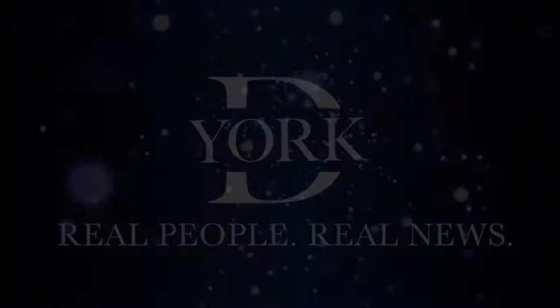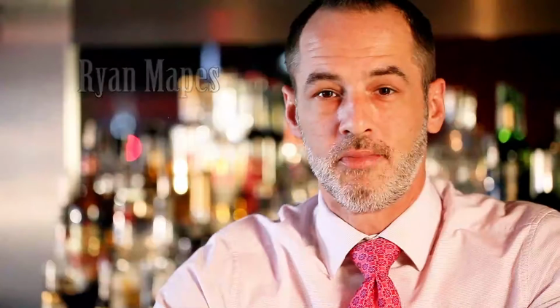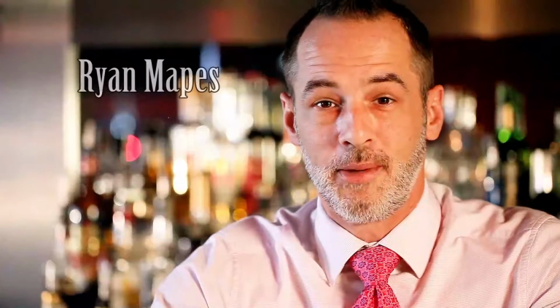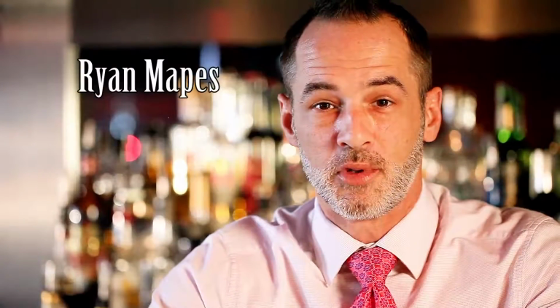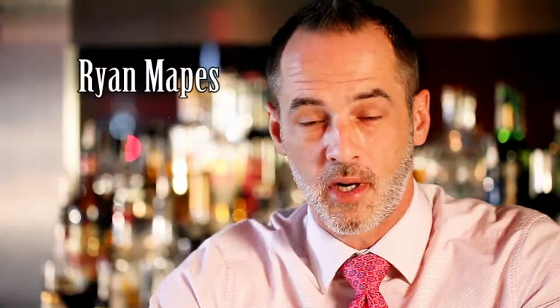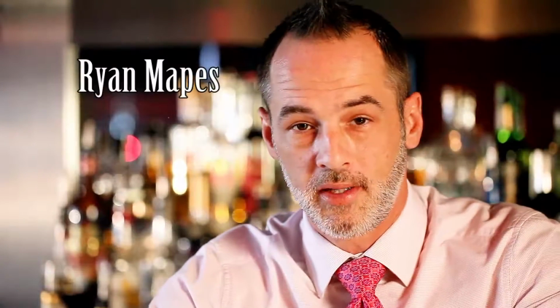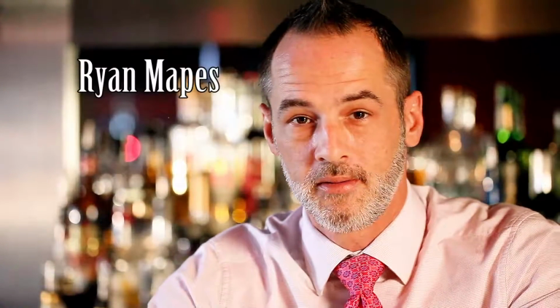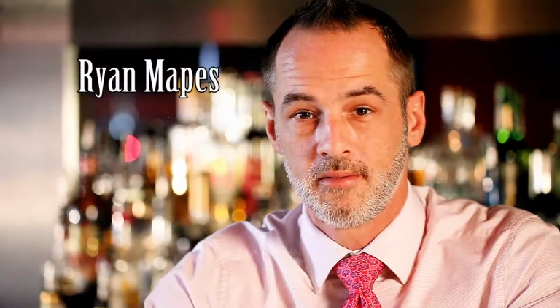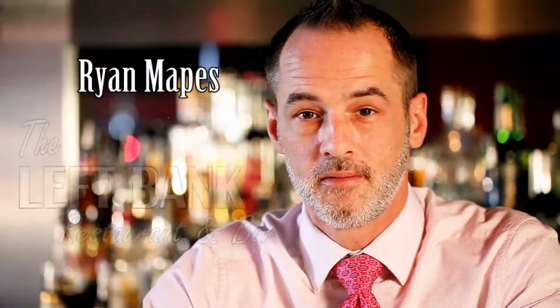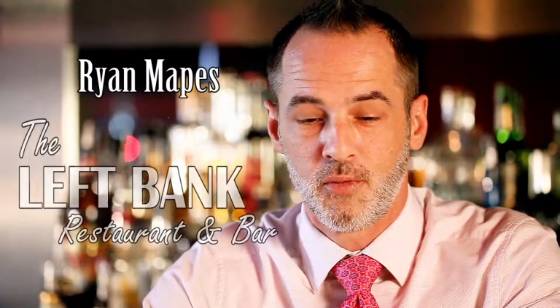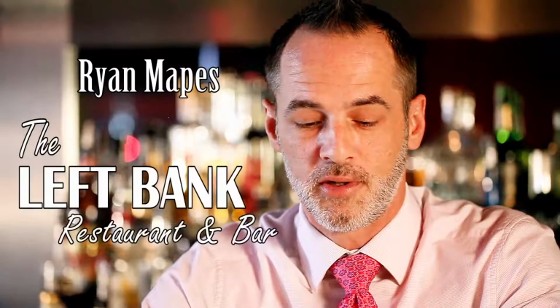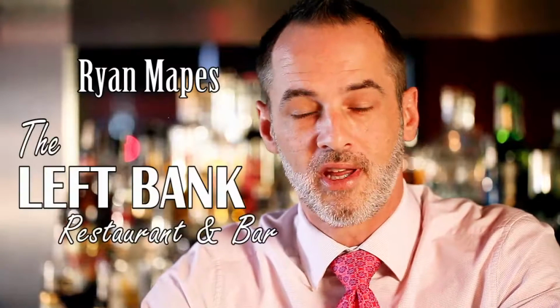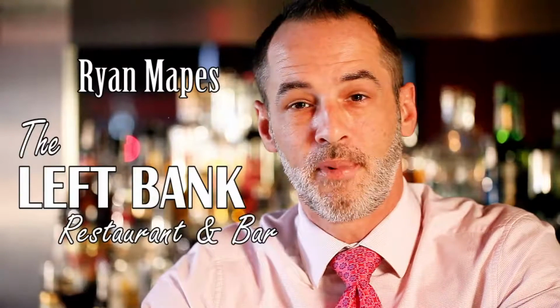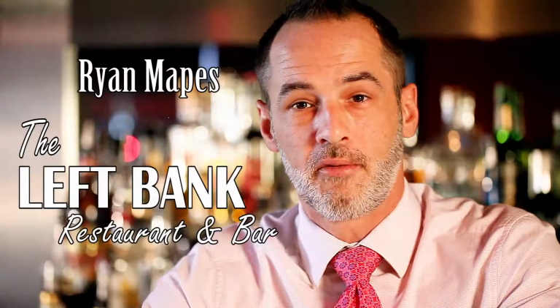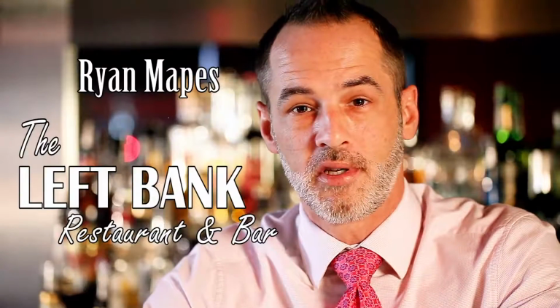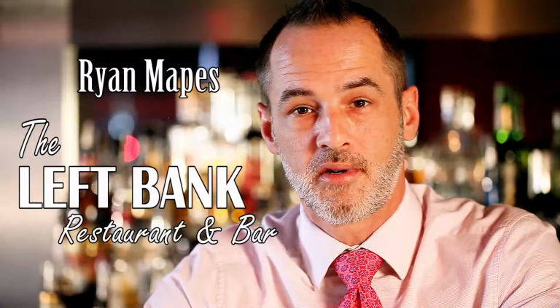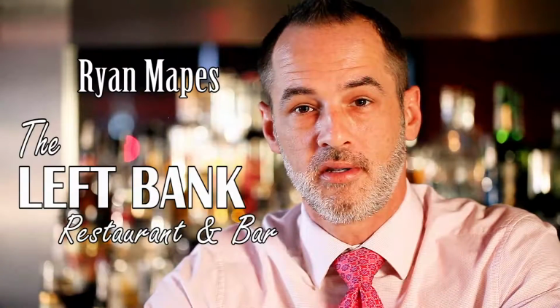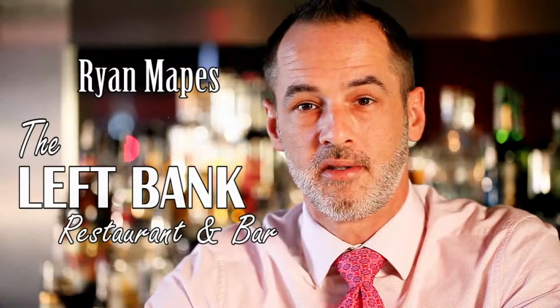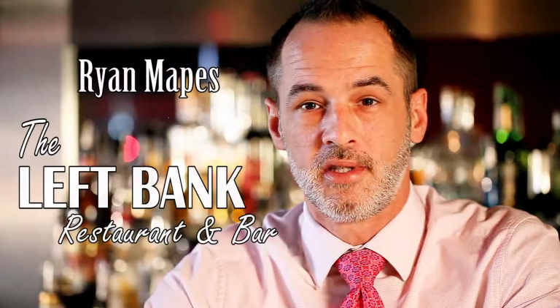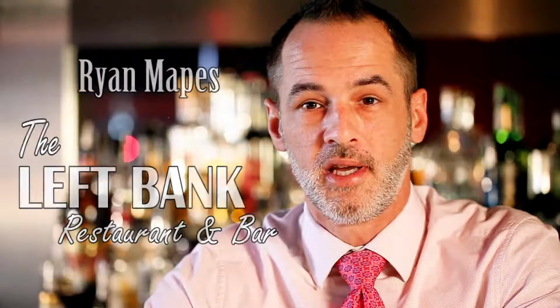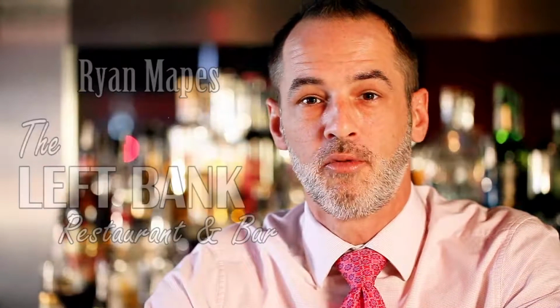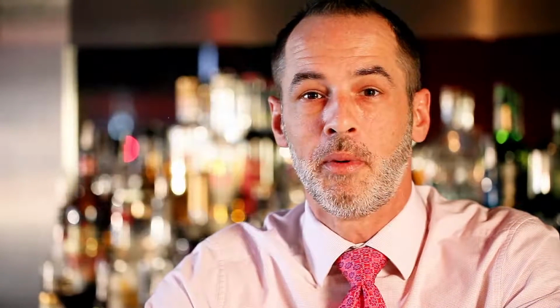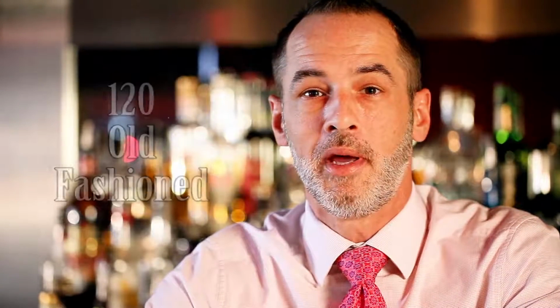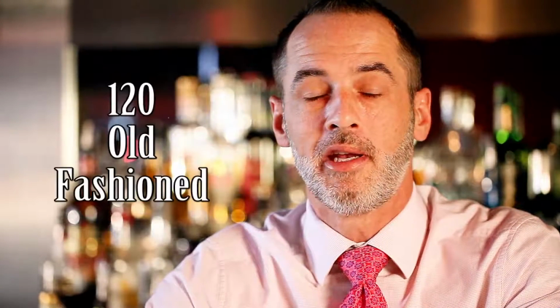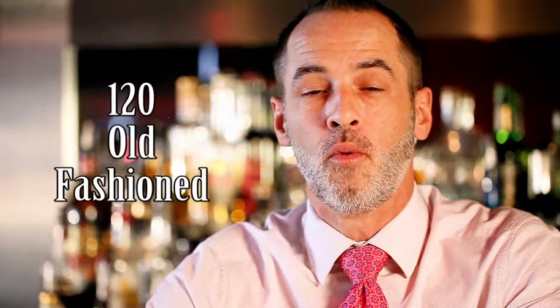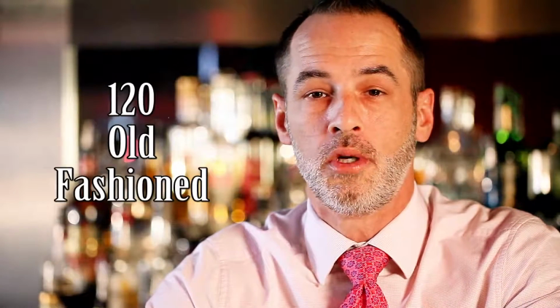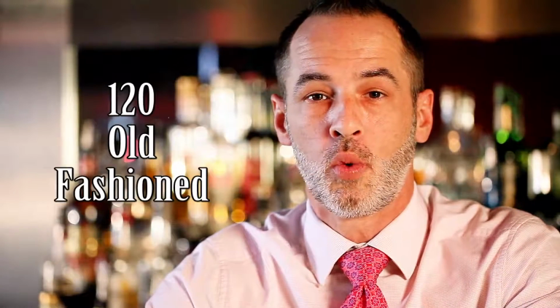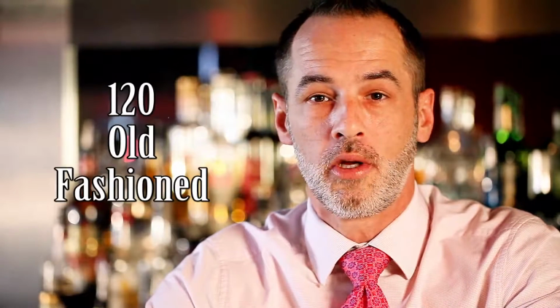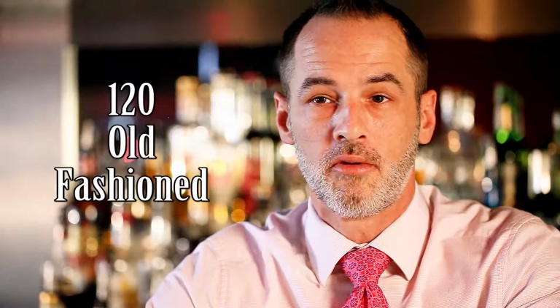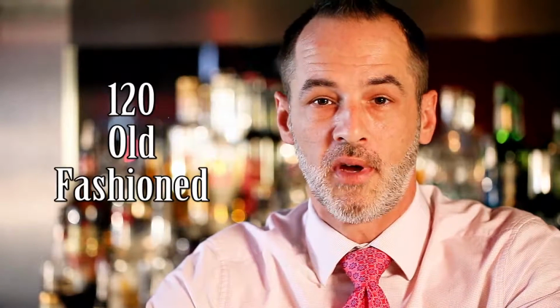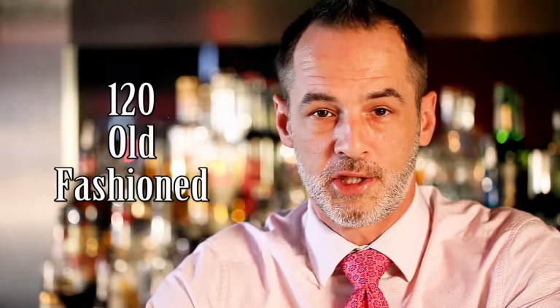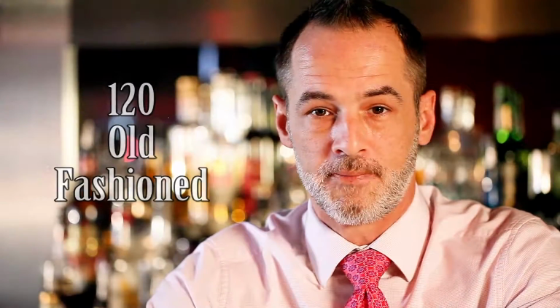My name is Ryan, and we're at the Left Bank Restaurant, and today we'll be making a 120 Old Fashioned.